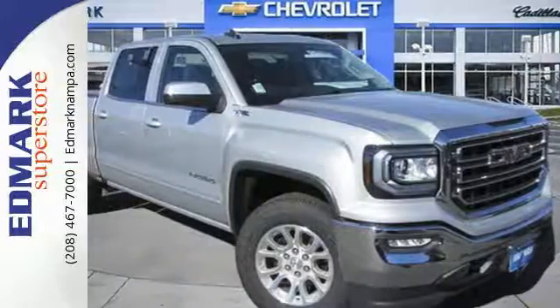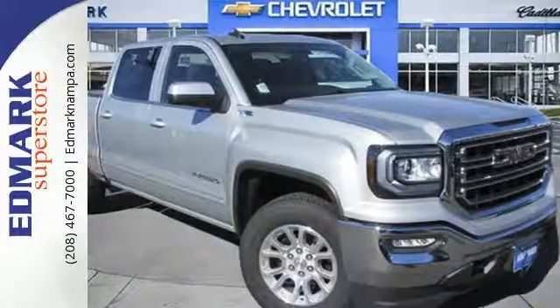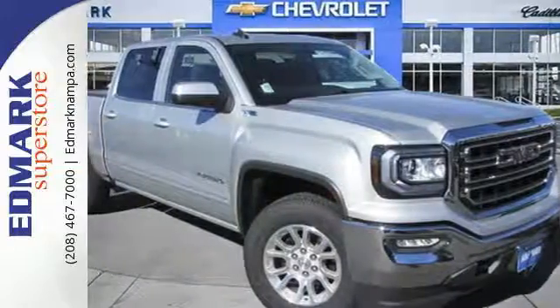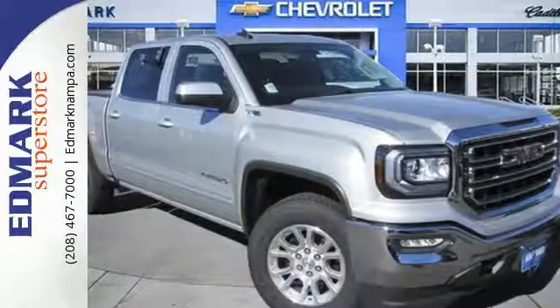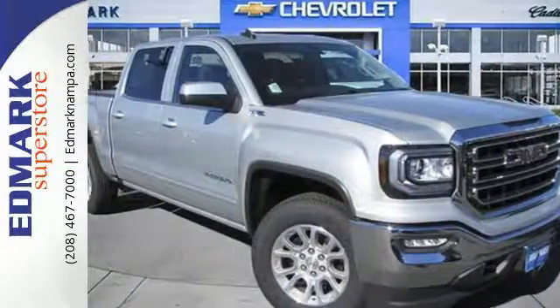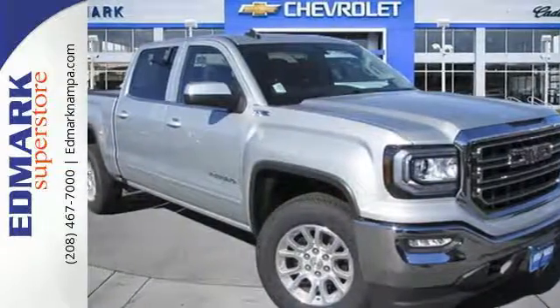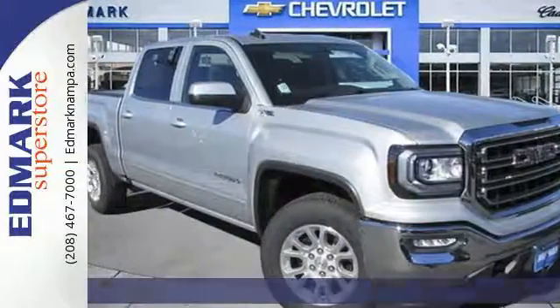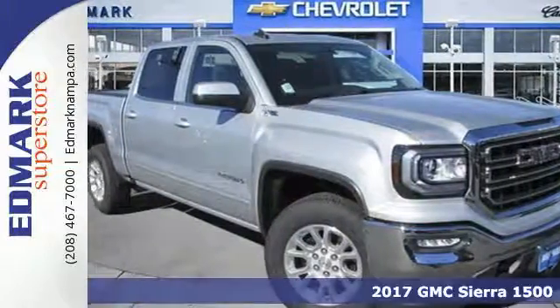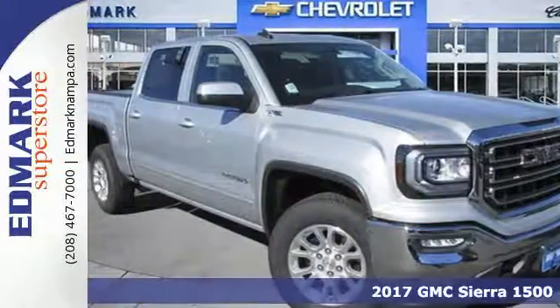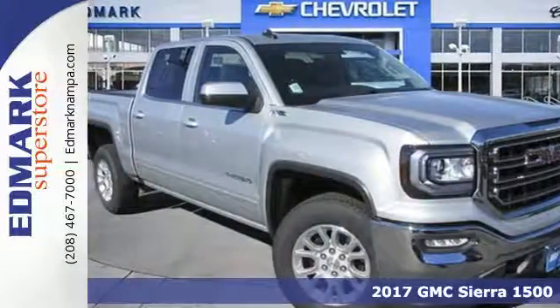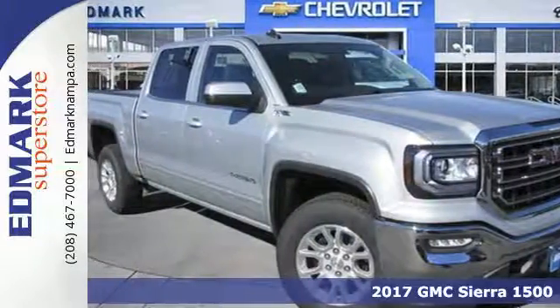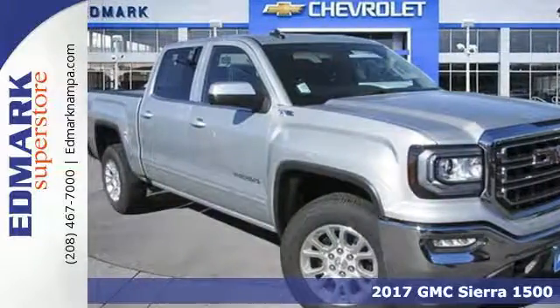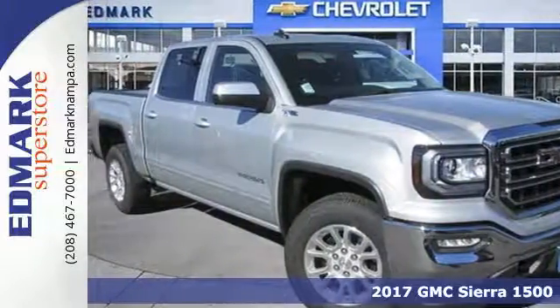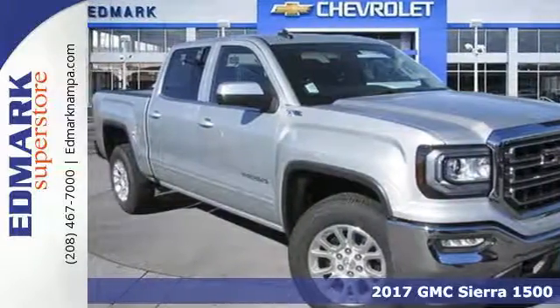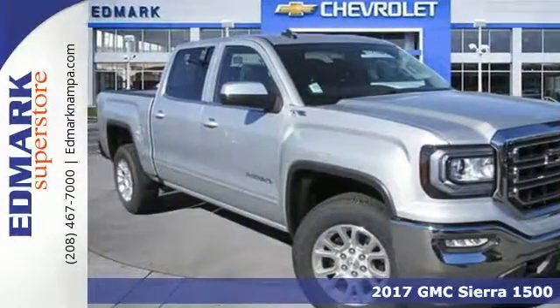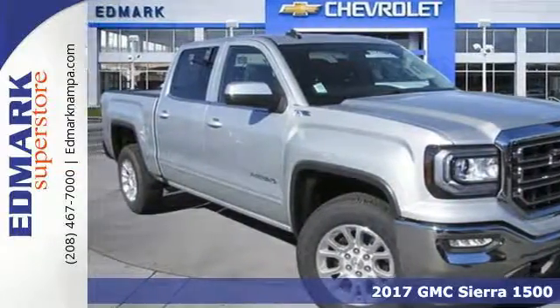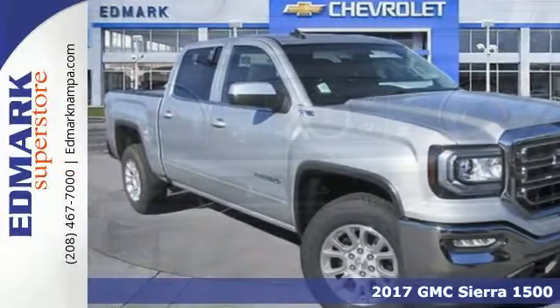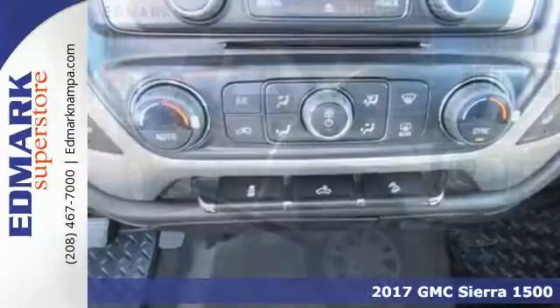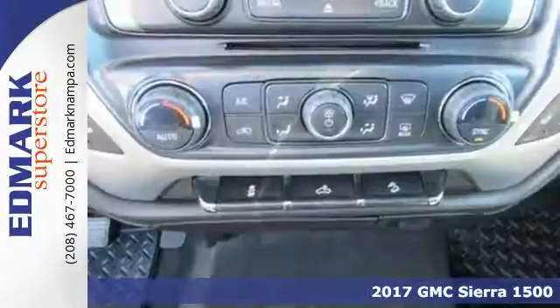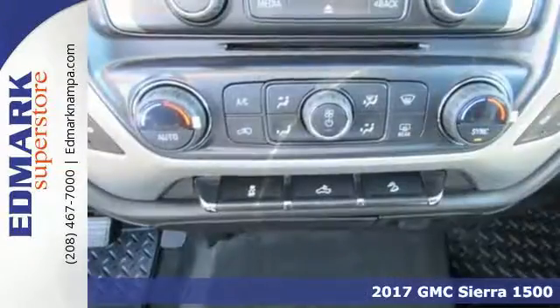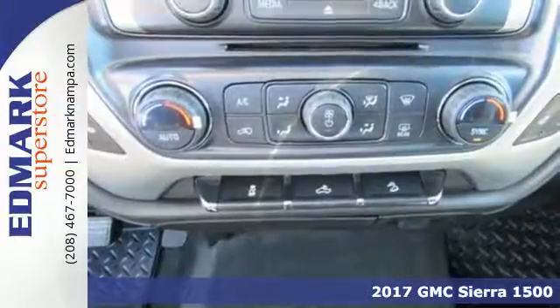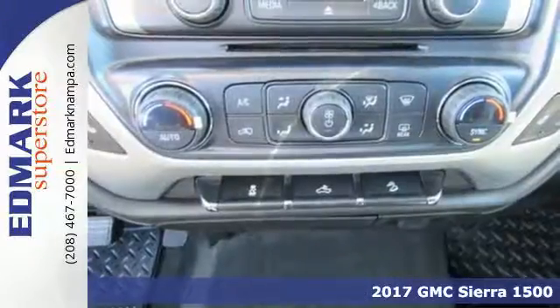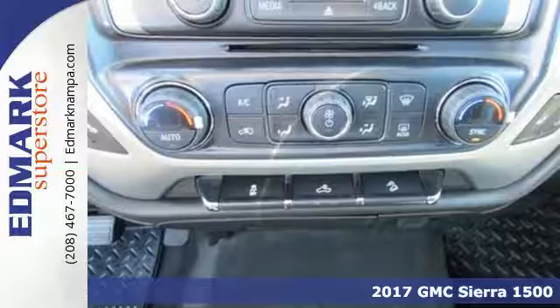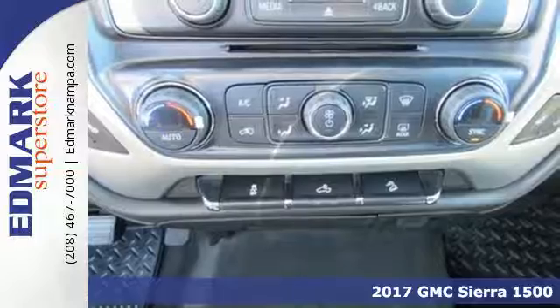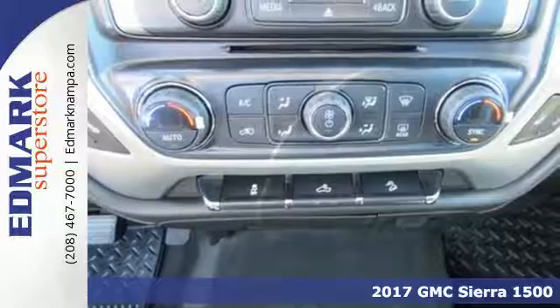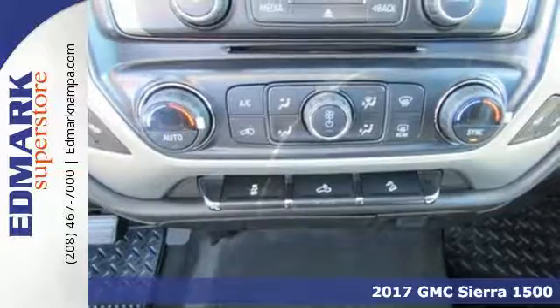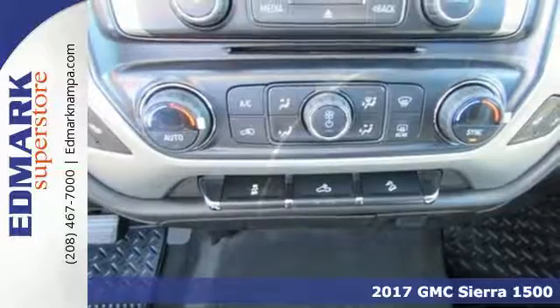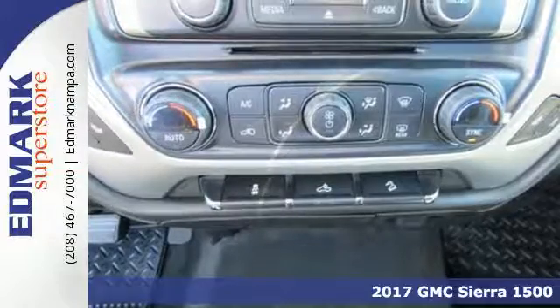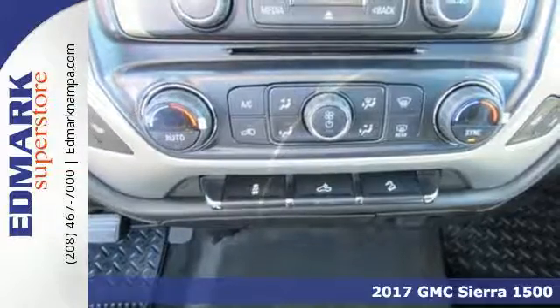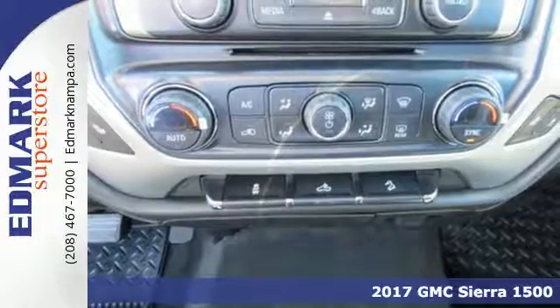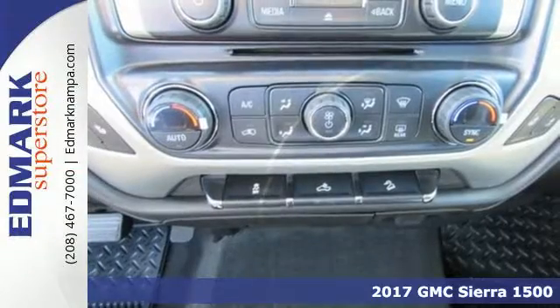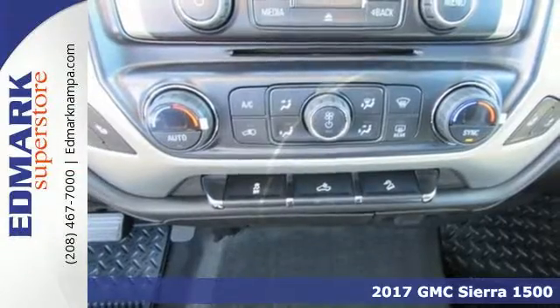Here's a 2017 GMC Sierra 1500. Put the work in and reap the rewards.